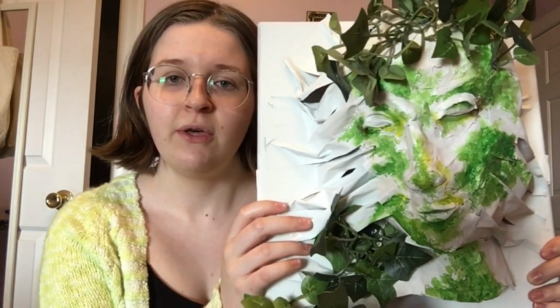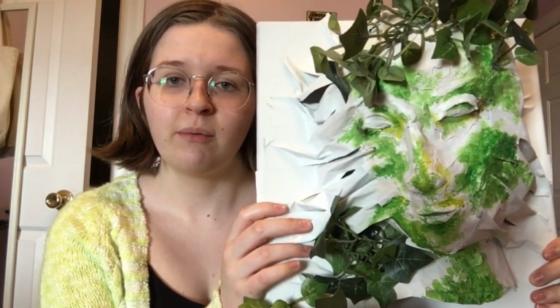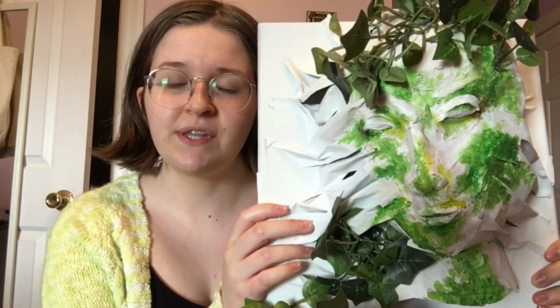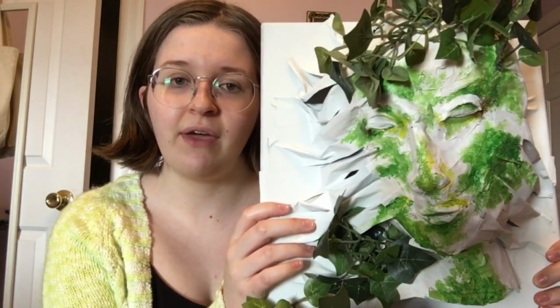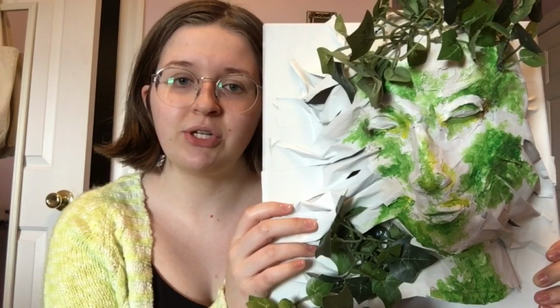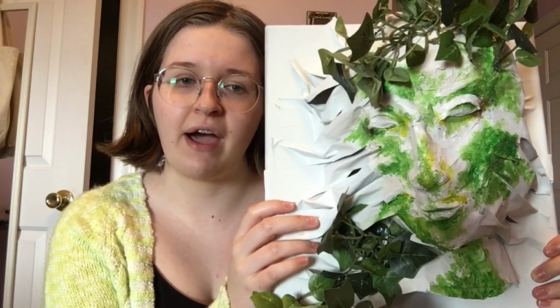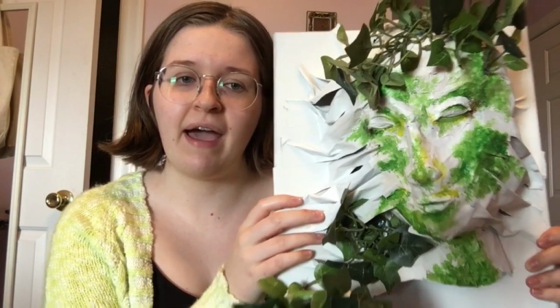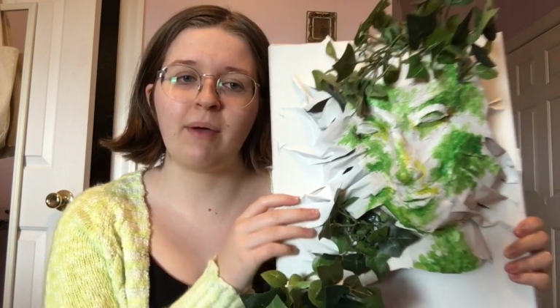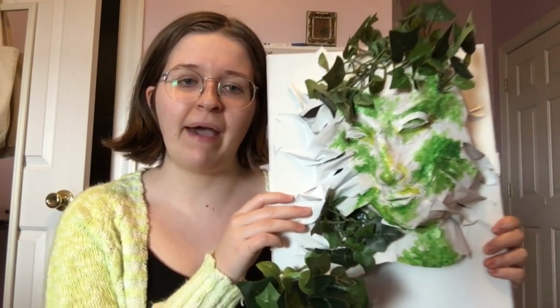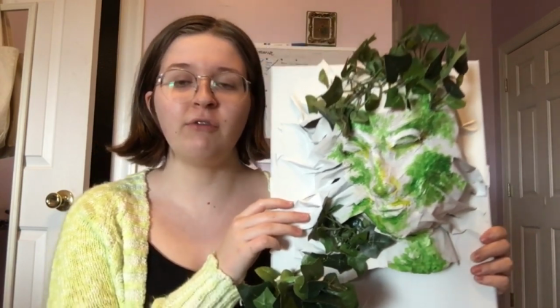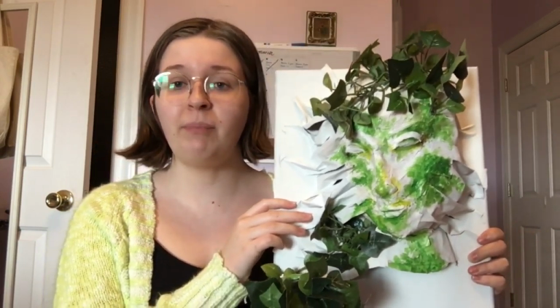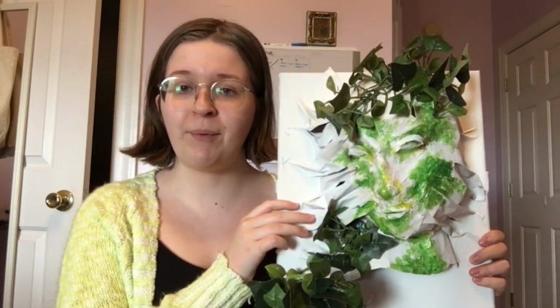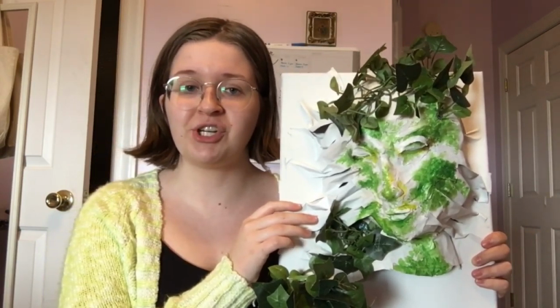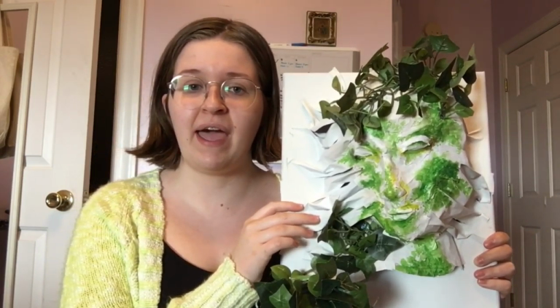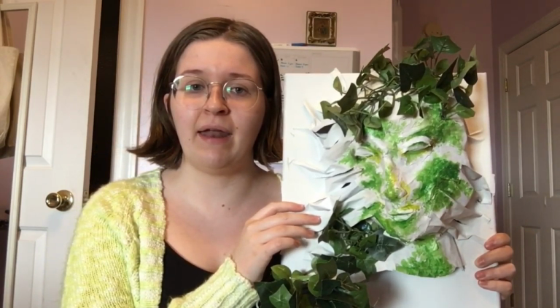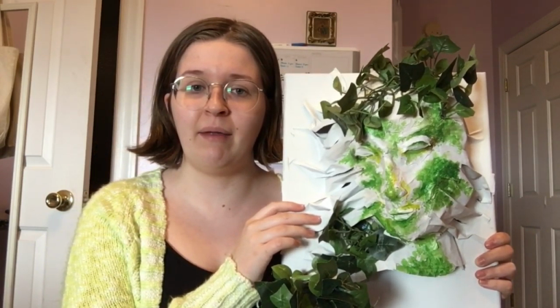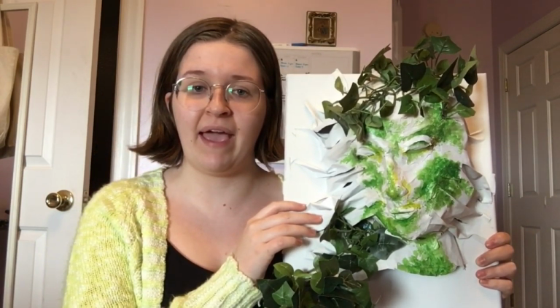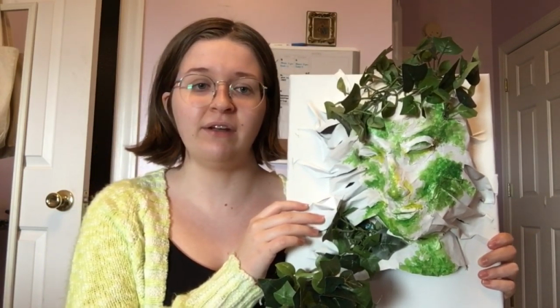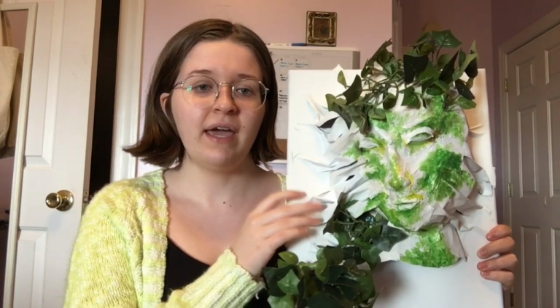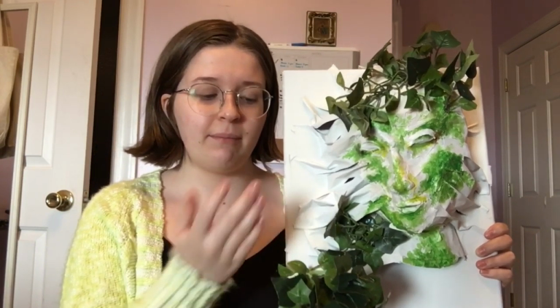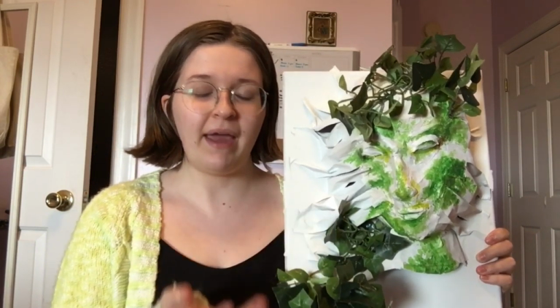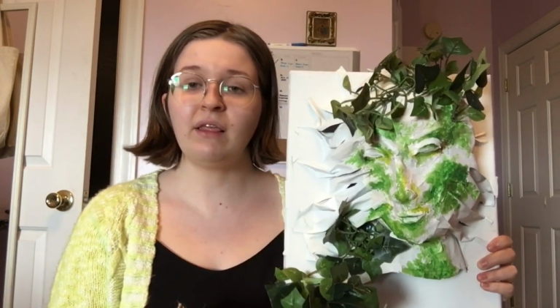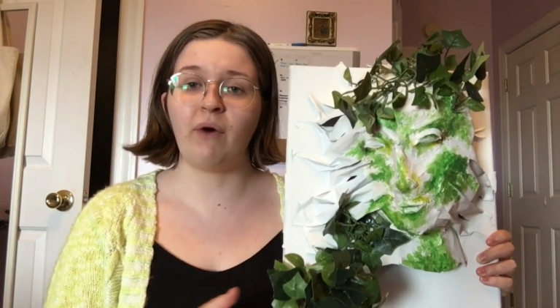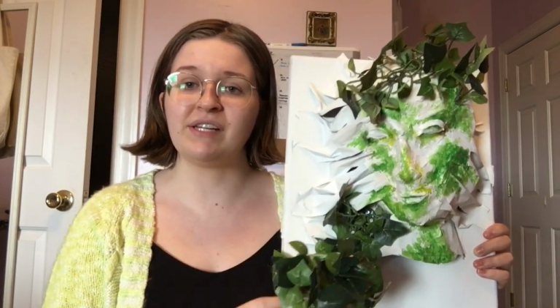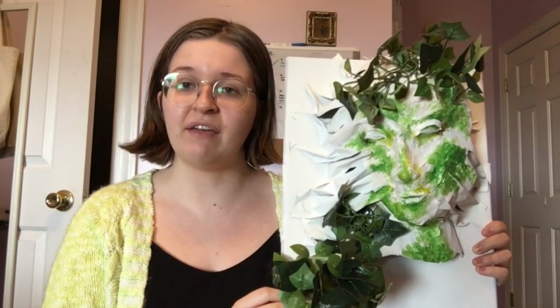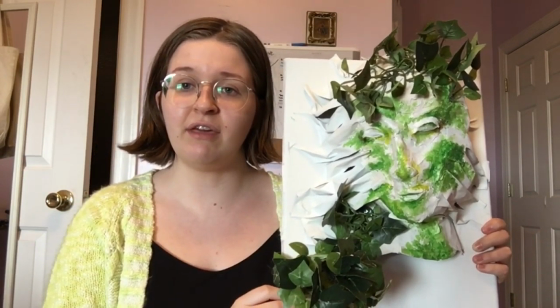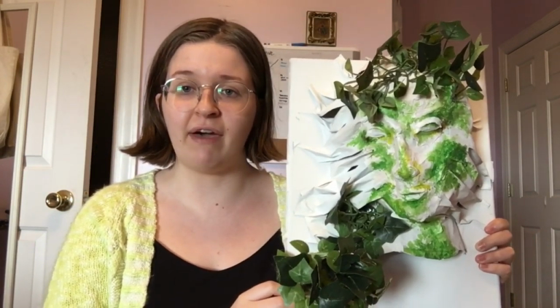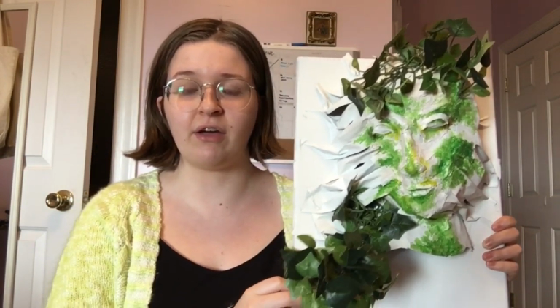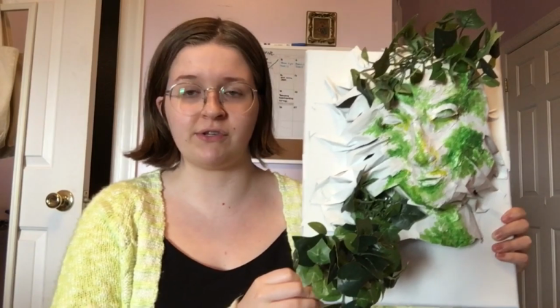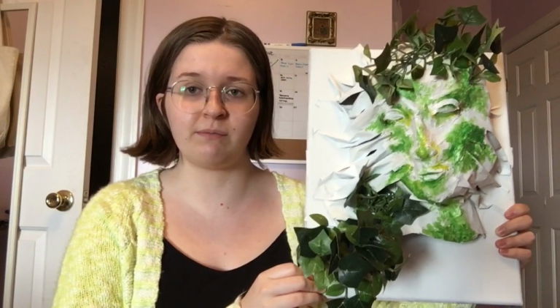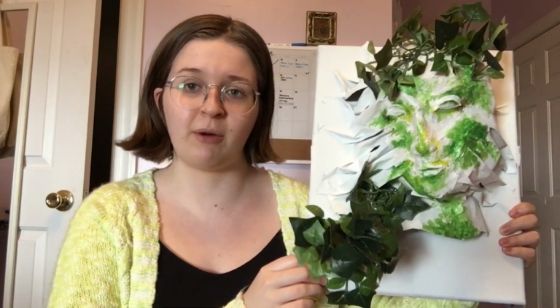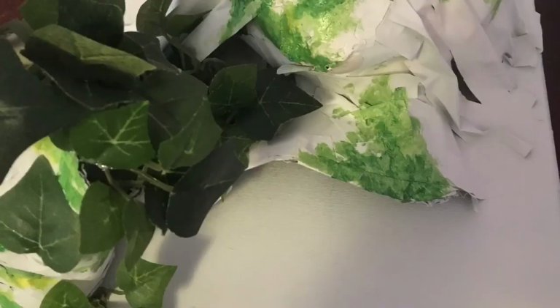Once the clay was dry, I went back over the papier-mâché head and hand, painting them white to give the effect of marble.